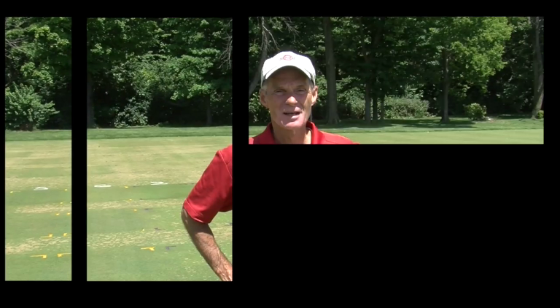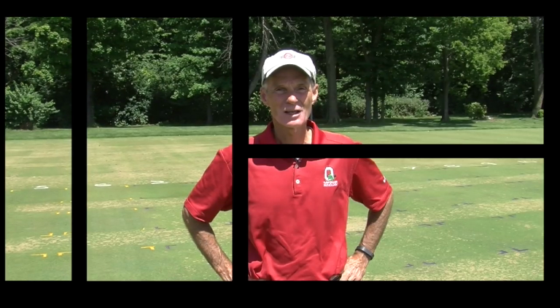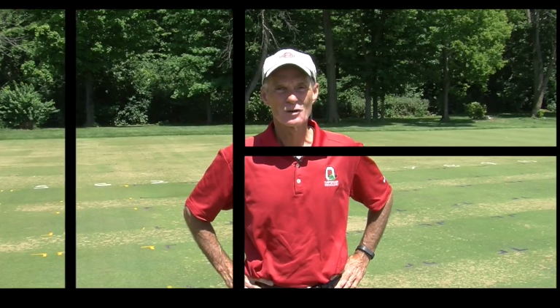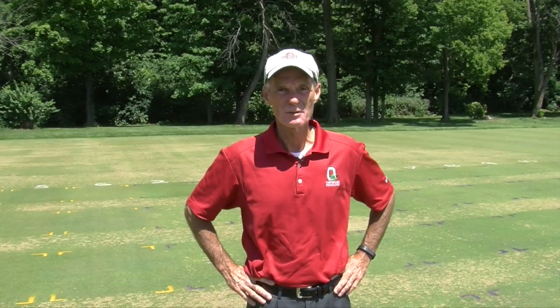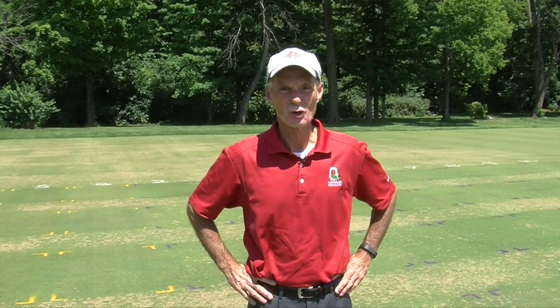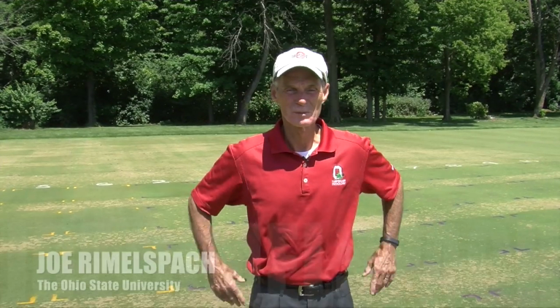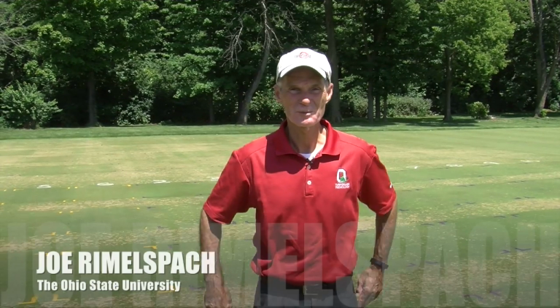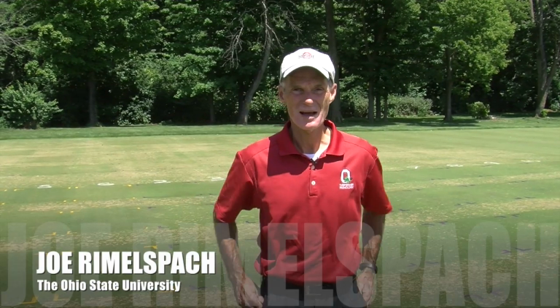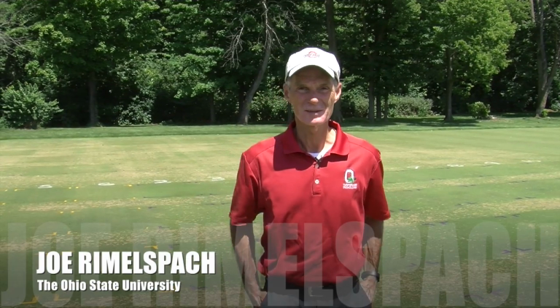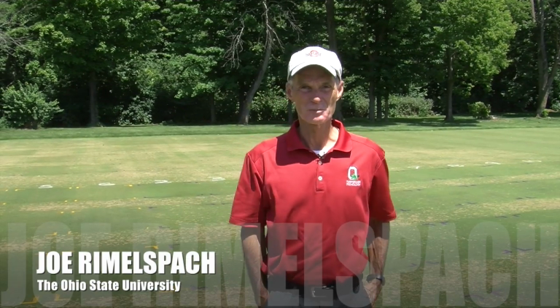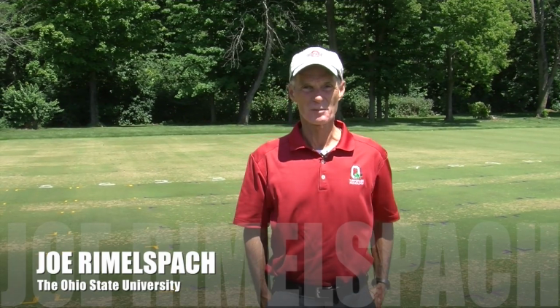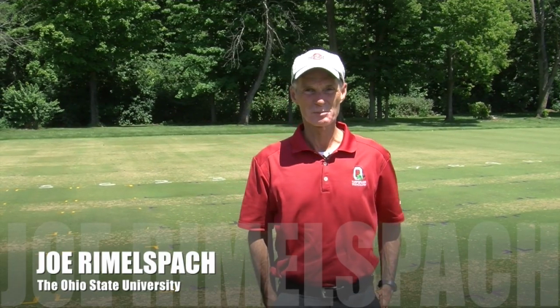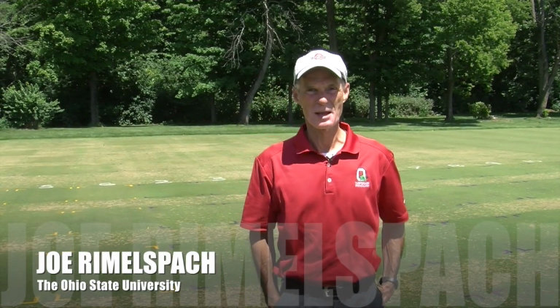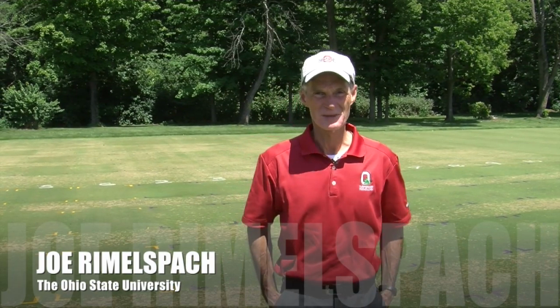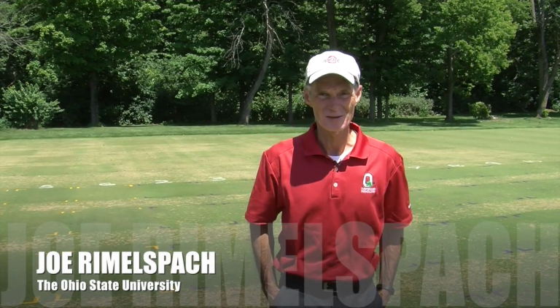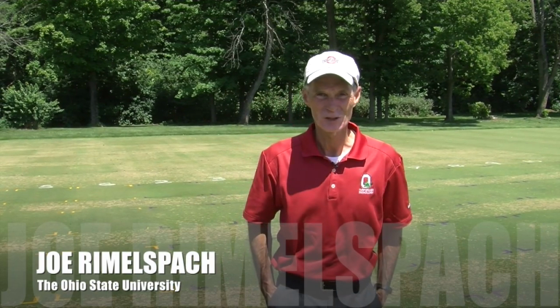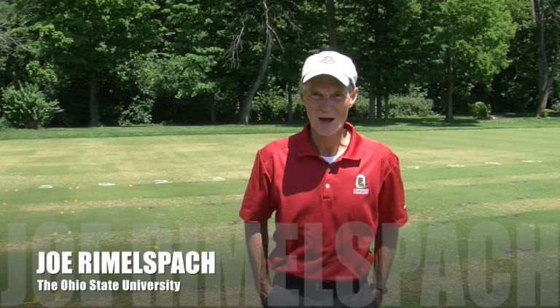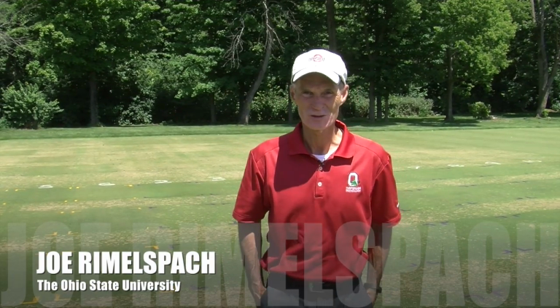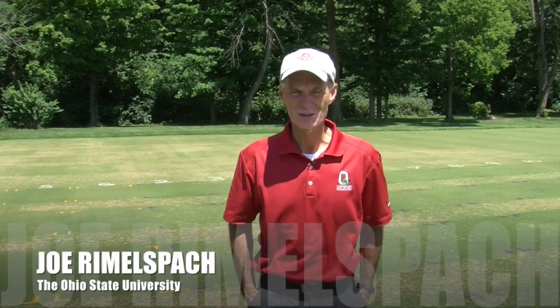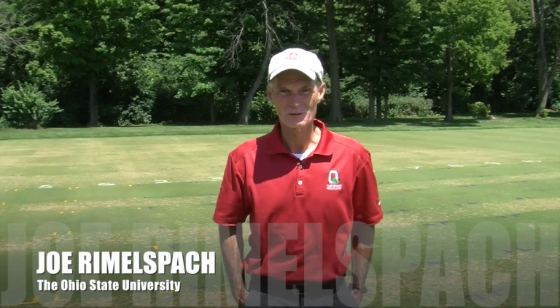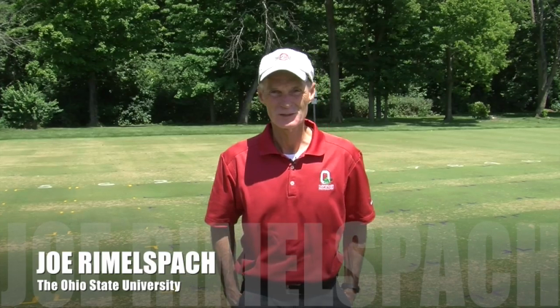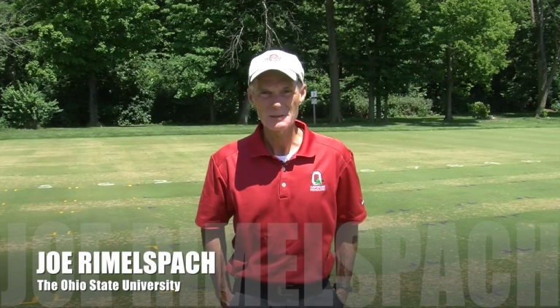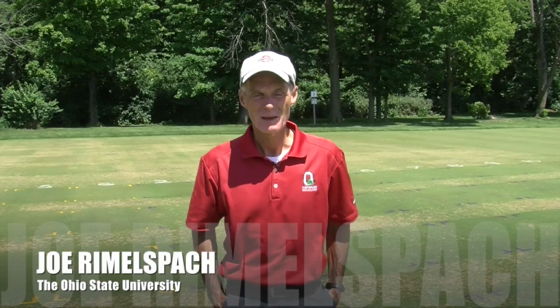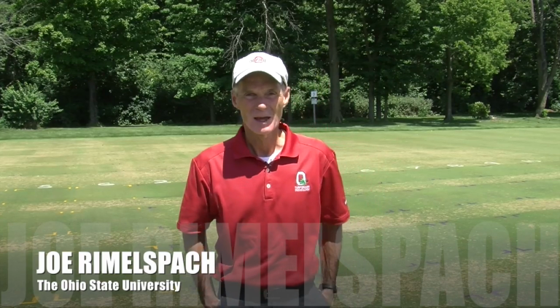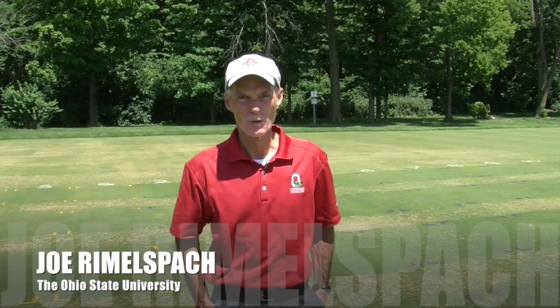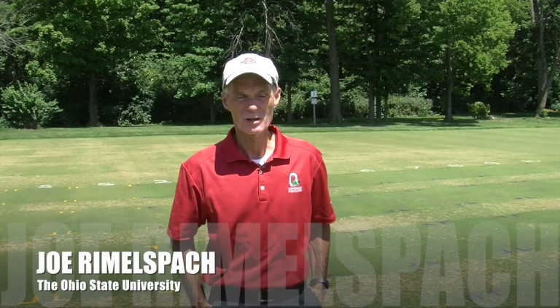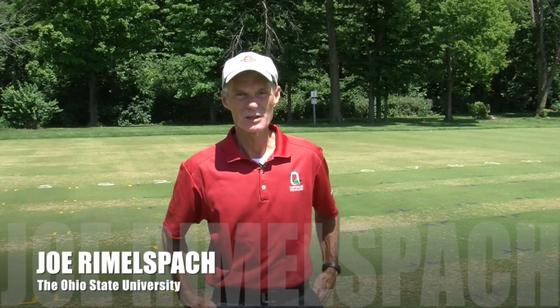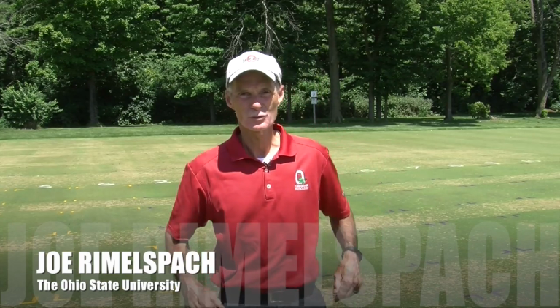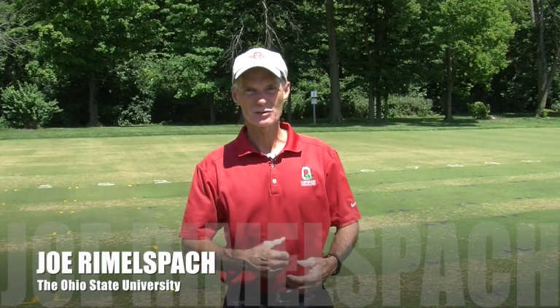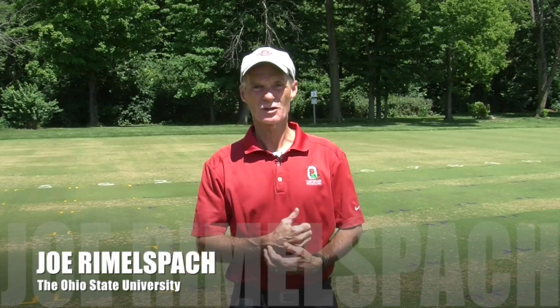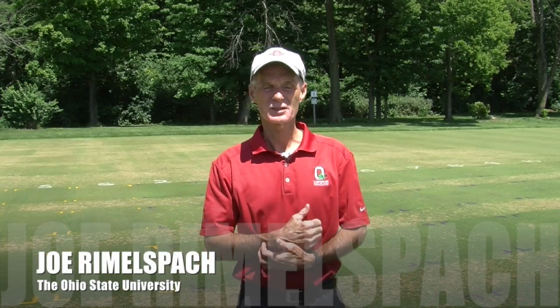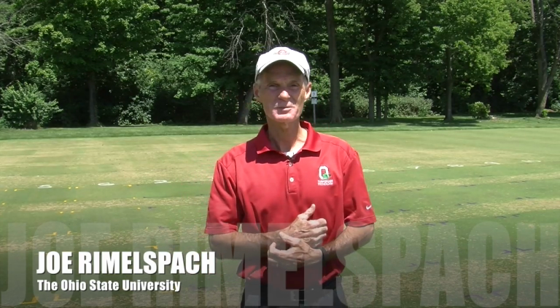Hello, I'm Joe Rimmelsbach in the Department of Plant Pathology at Ohio State University, and welcome to this week's Turf Tips.